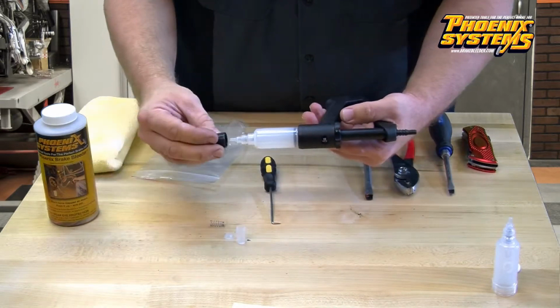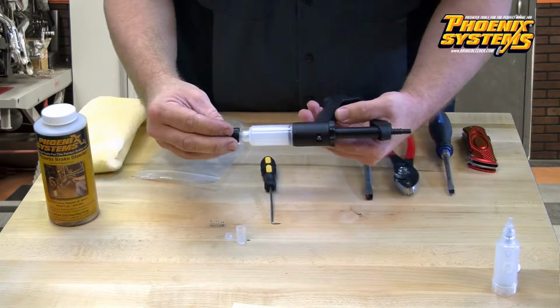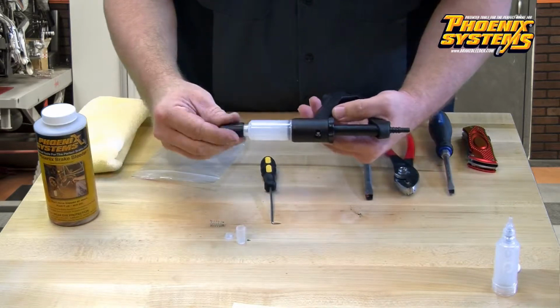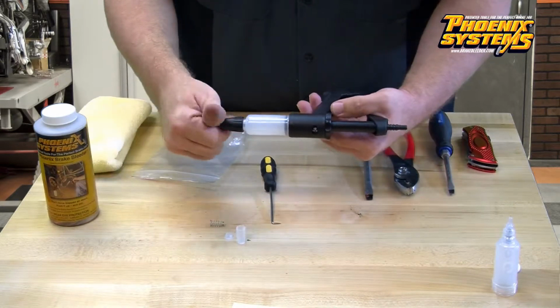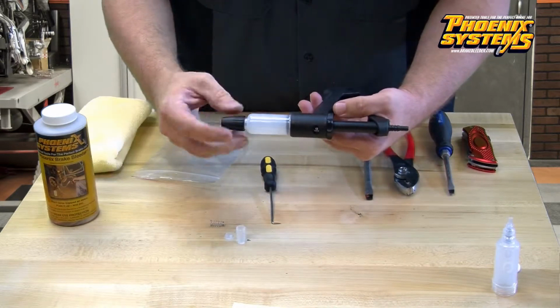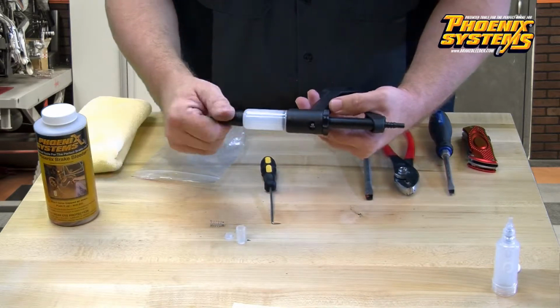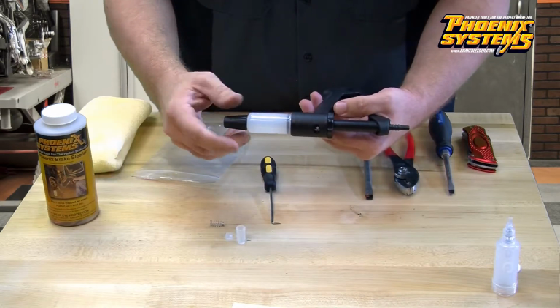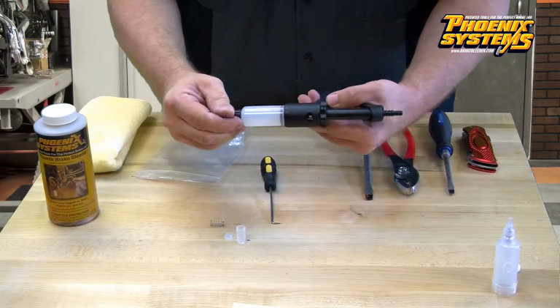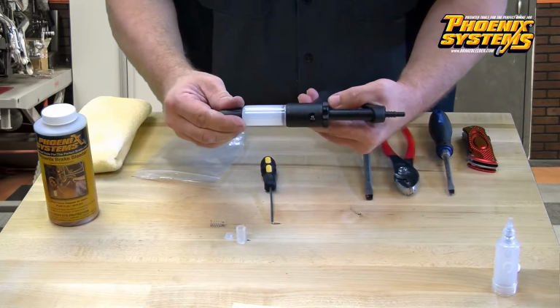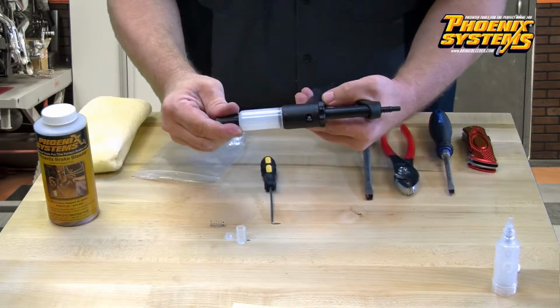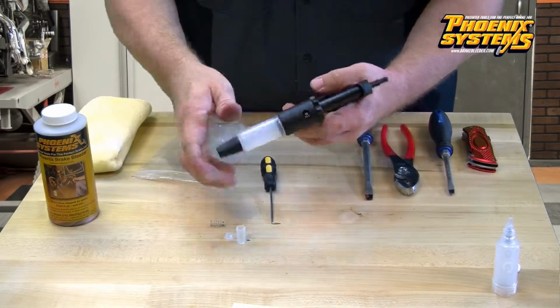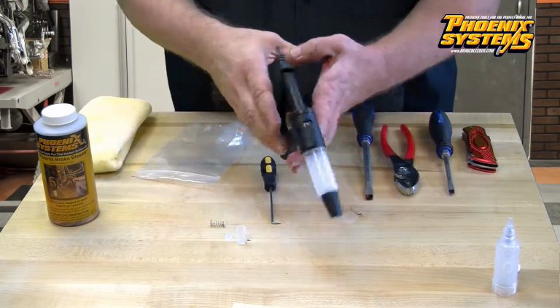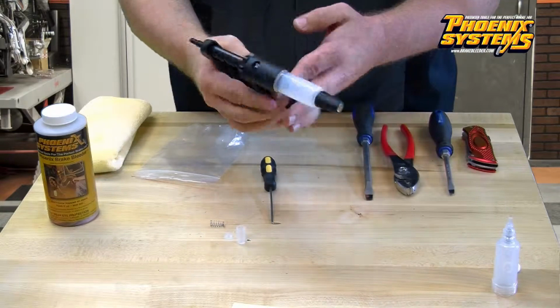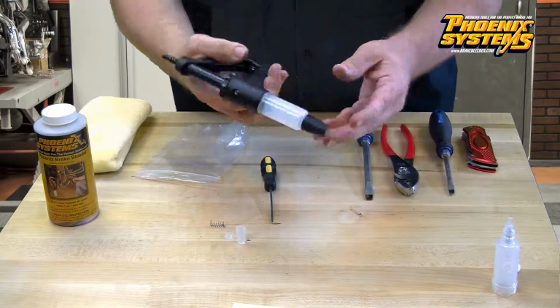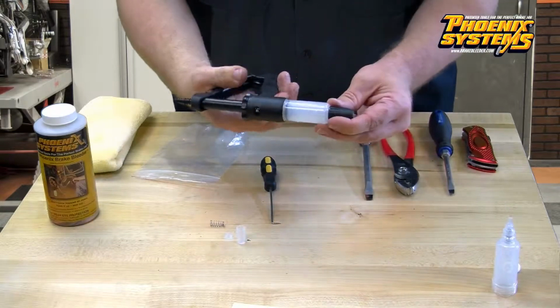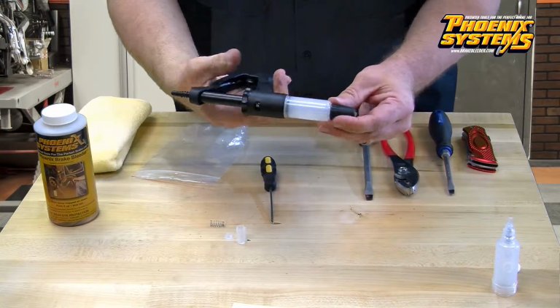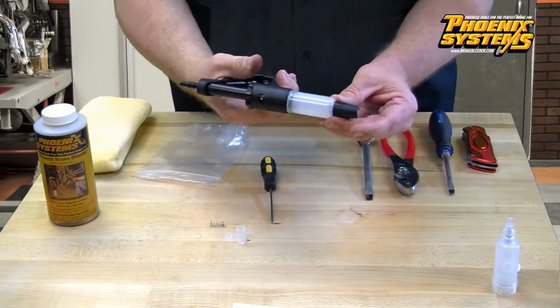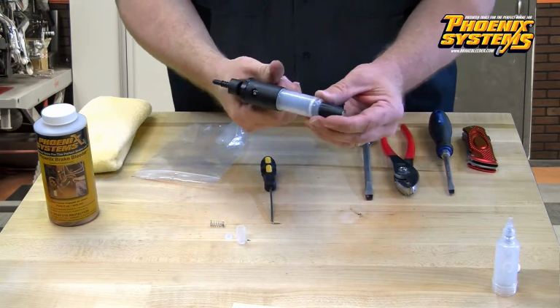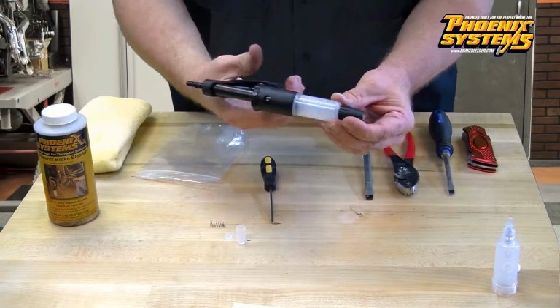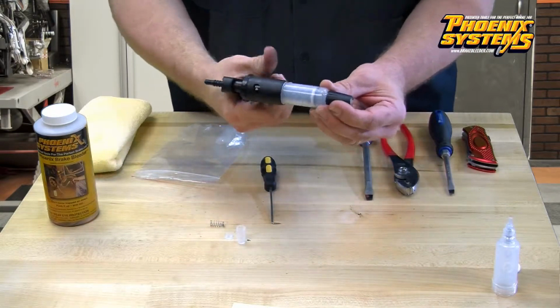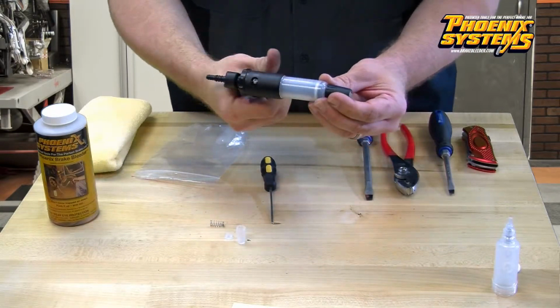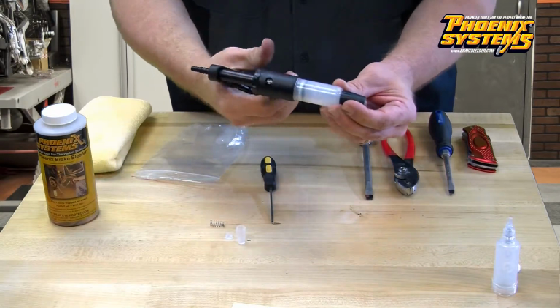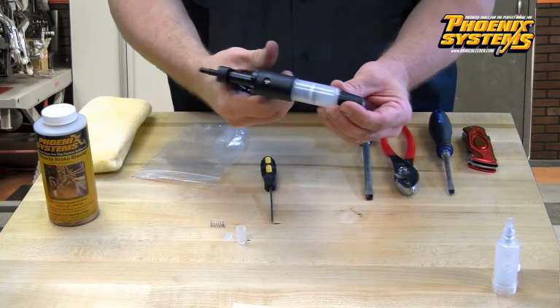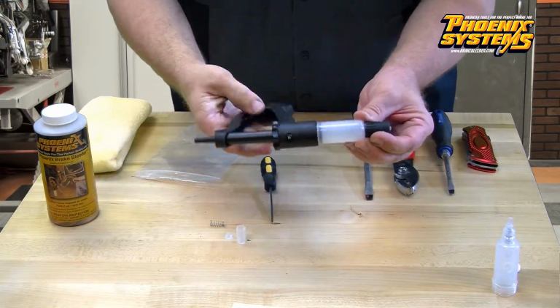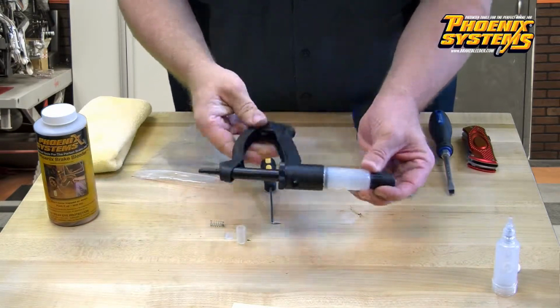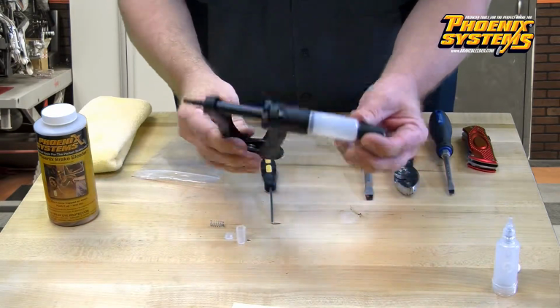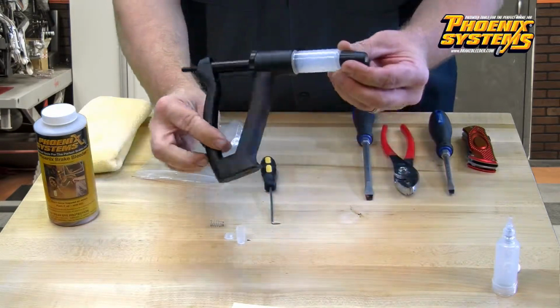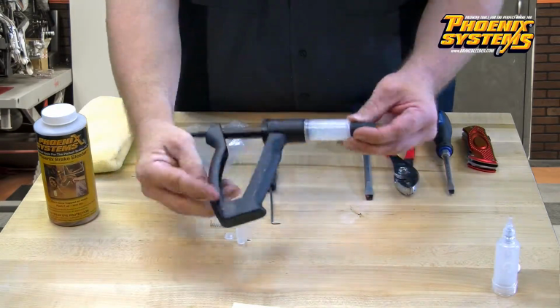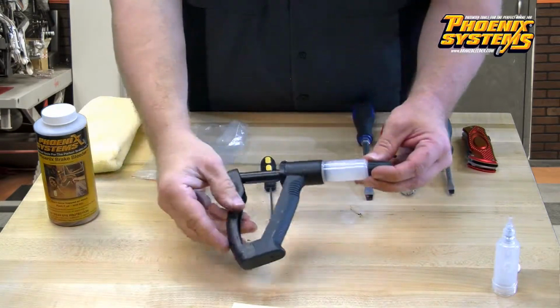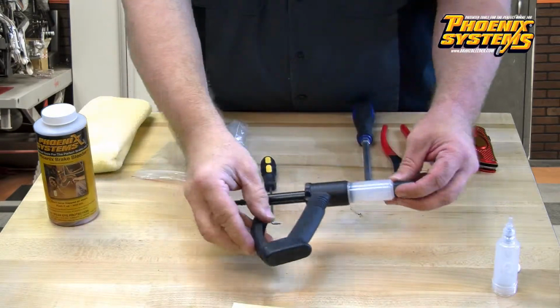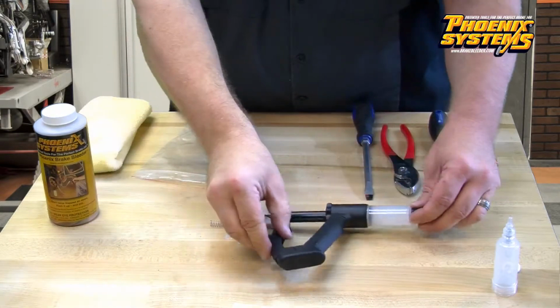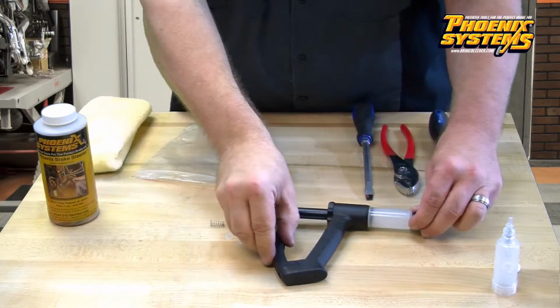Finally, reattach the end cap. There you have it — a fully rebuilt V12 brake bleeder.